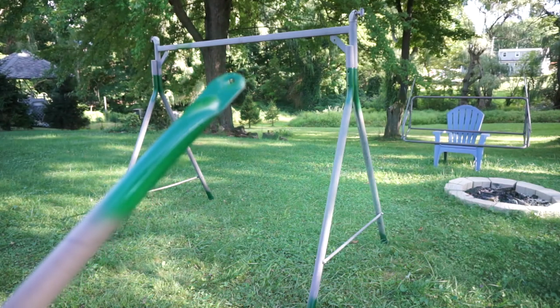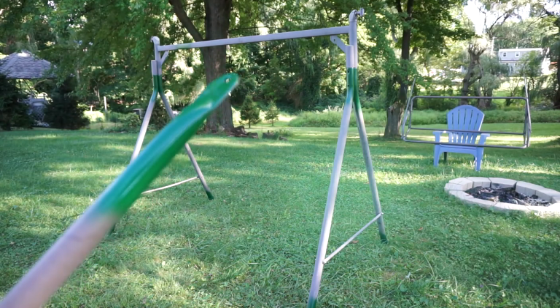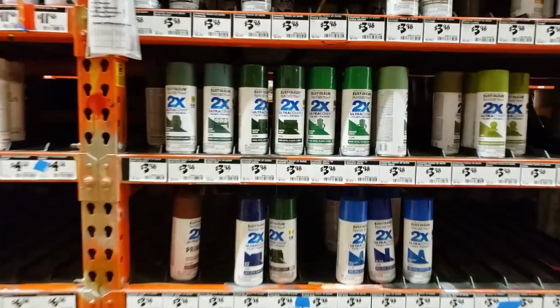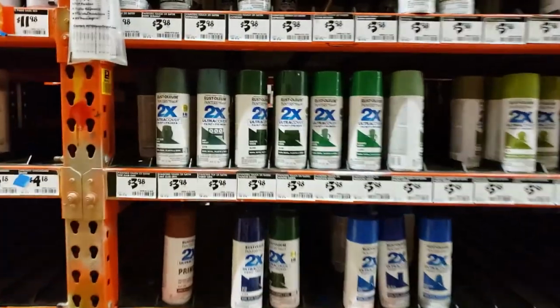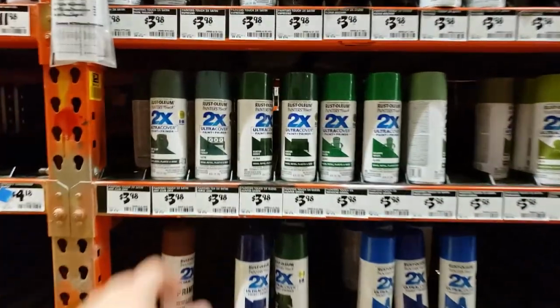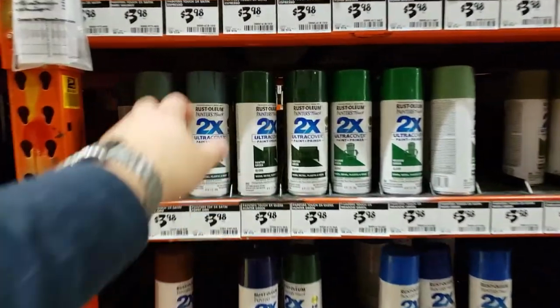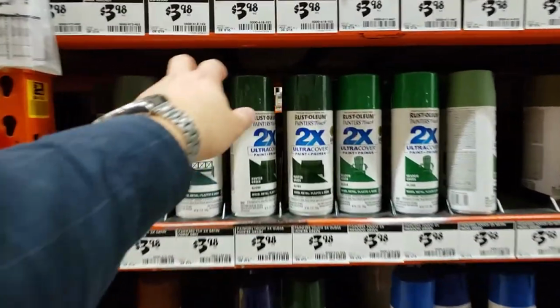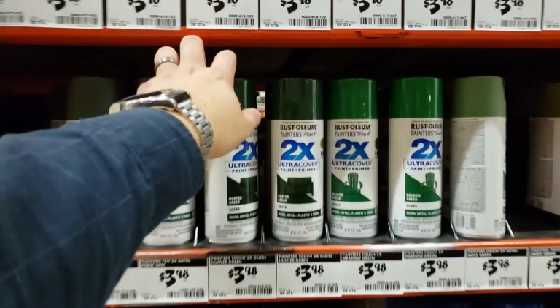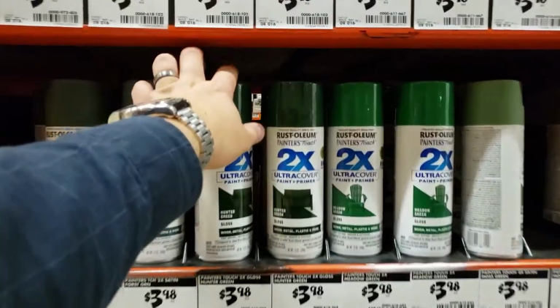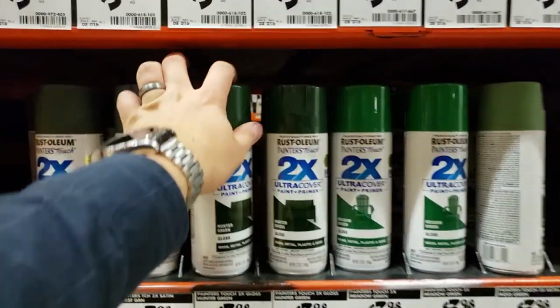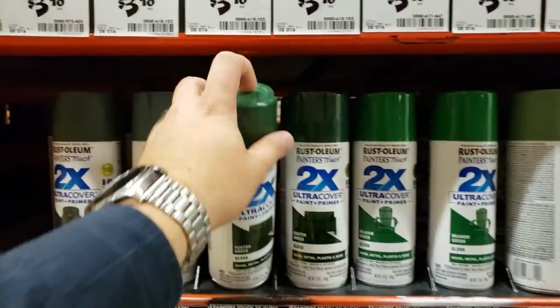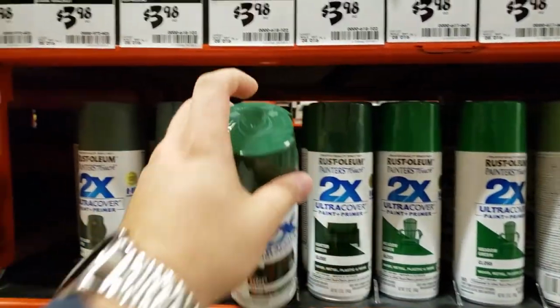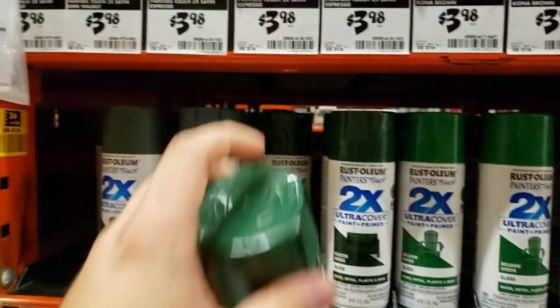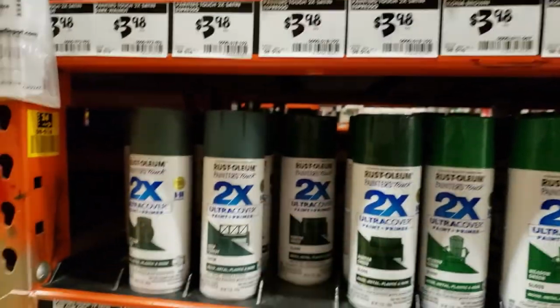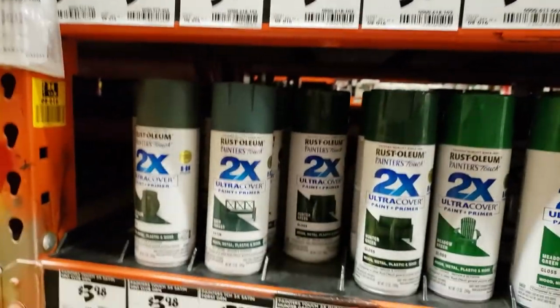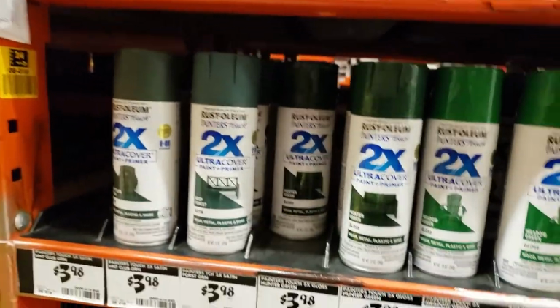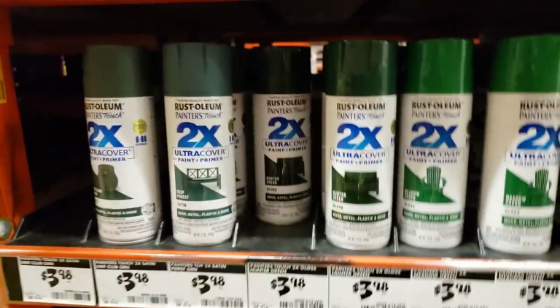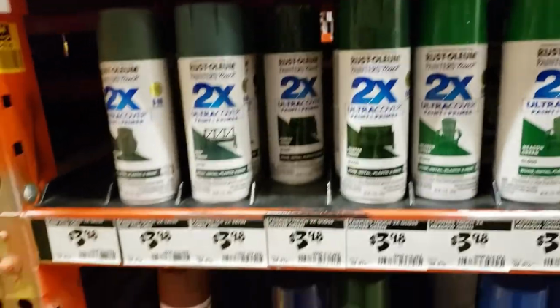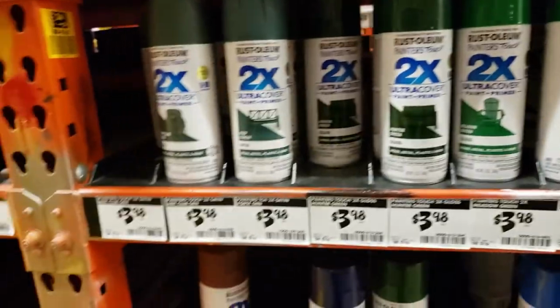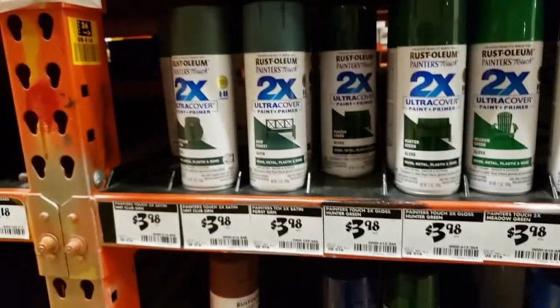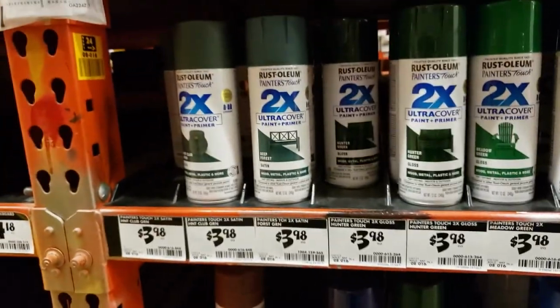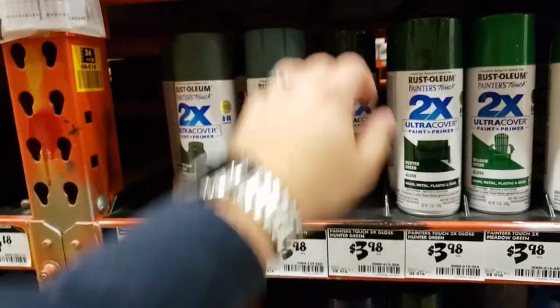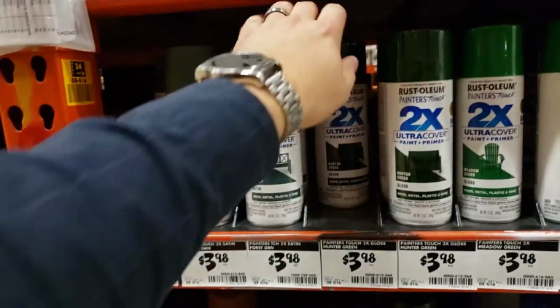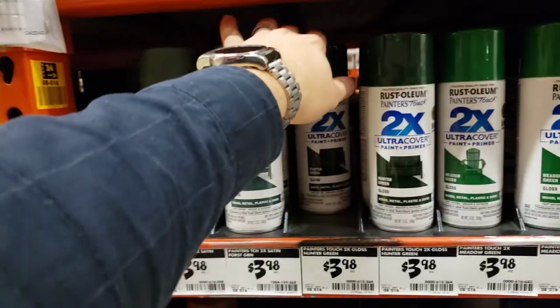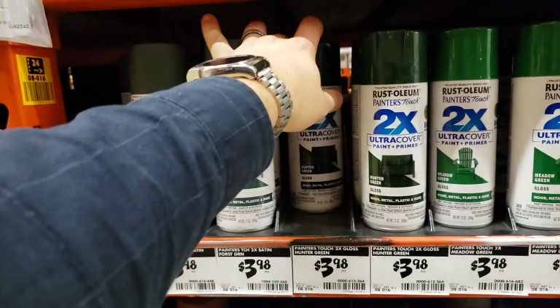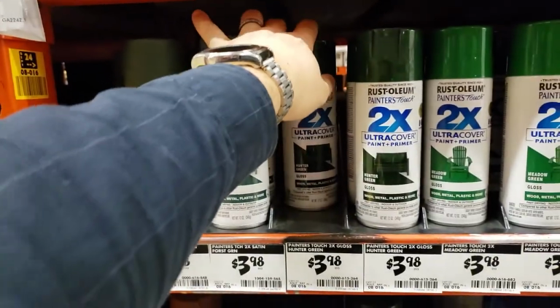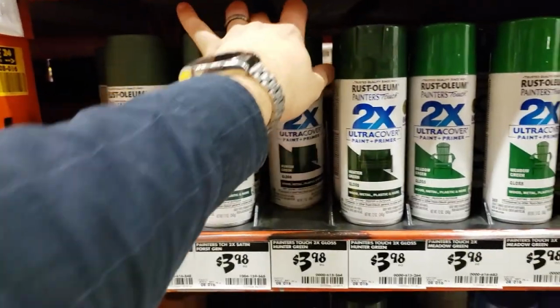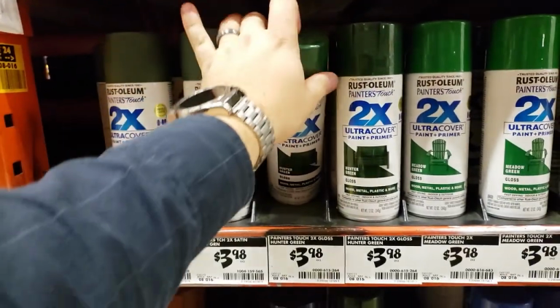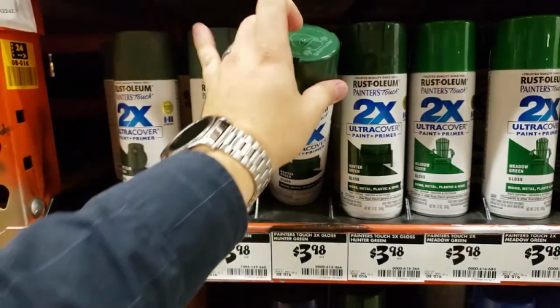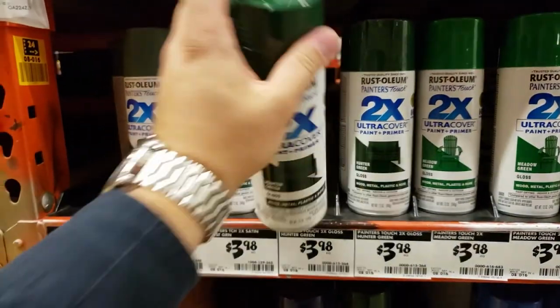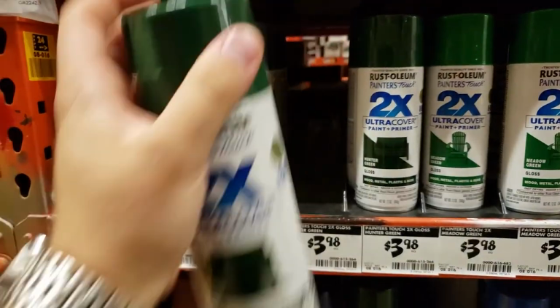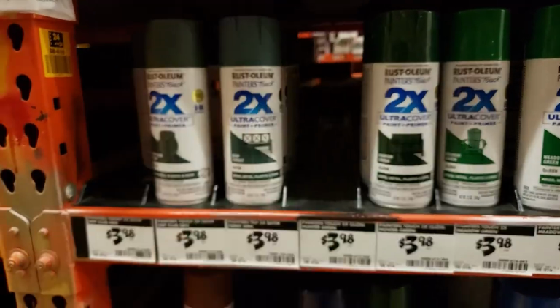I chose this Rust-Oleum Ultra Cover Paint Plus Primer. I wanted the swing to be brown and green.